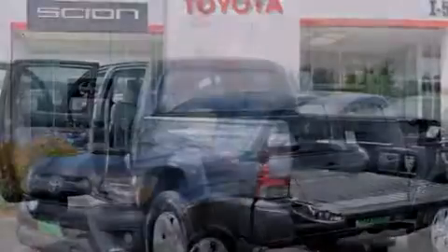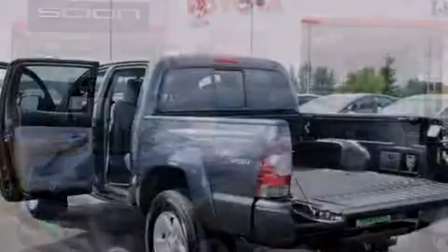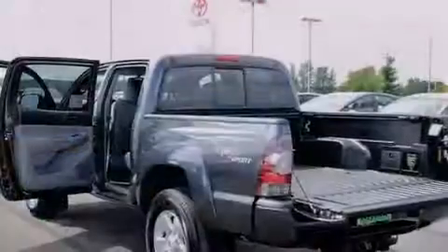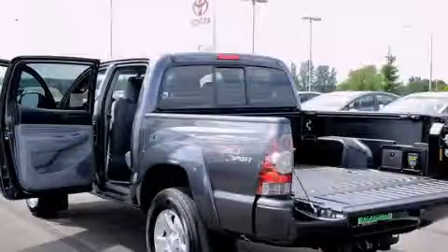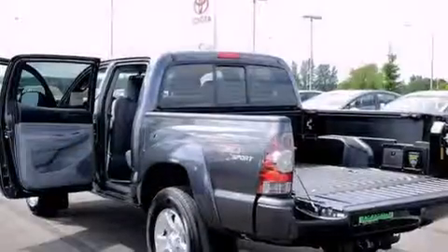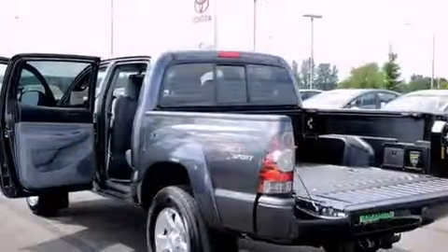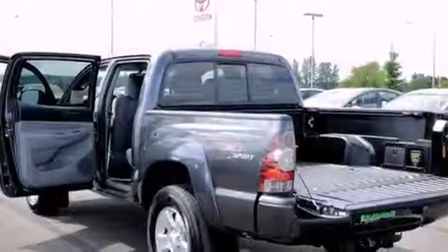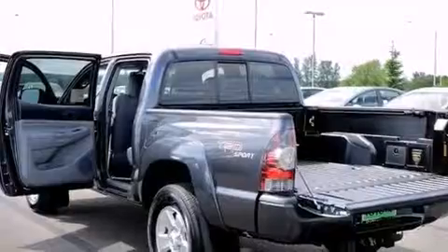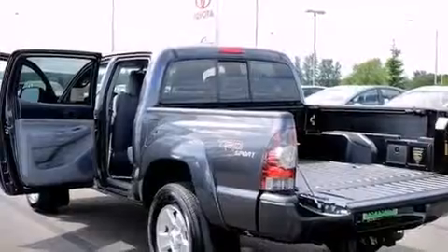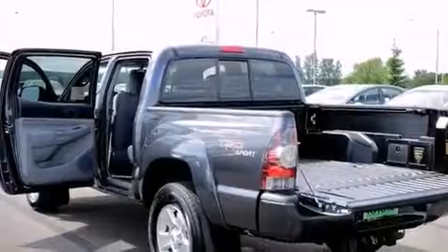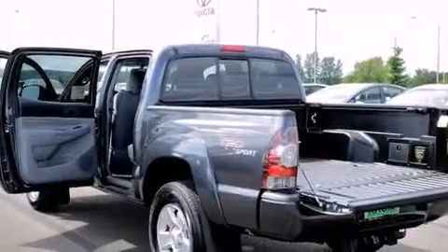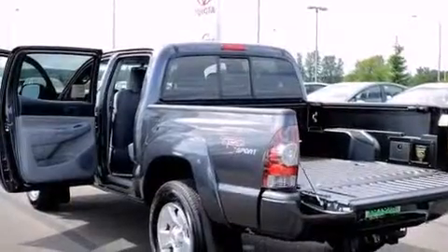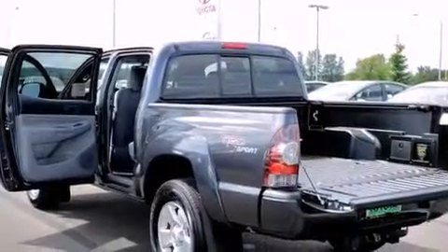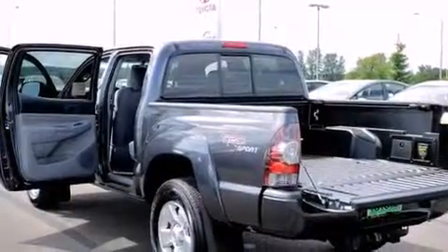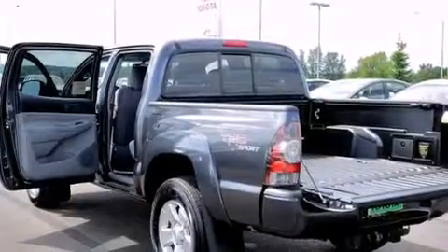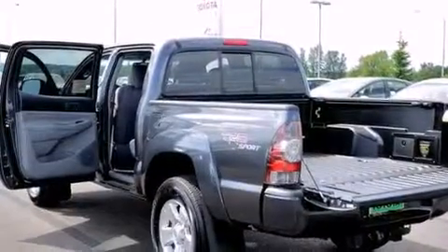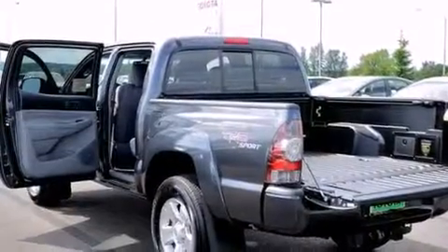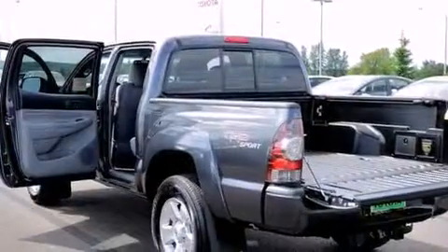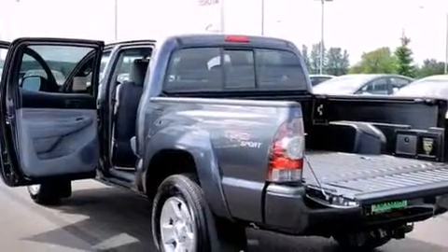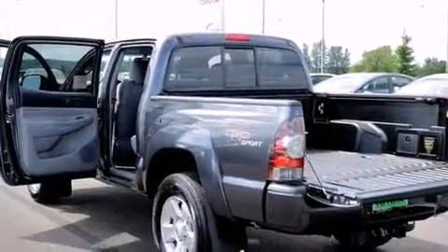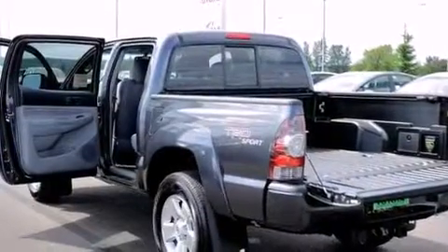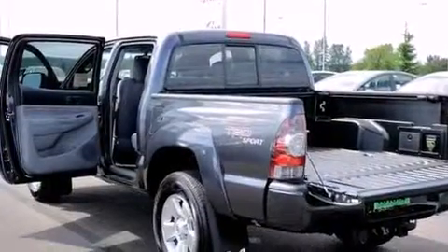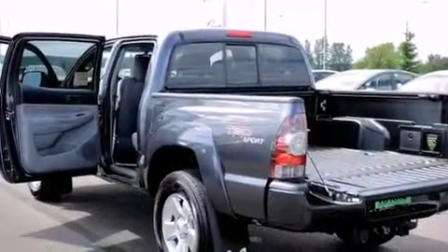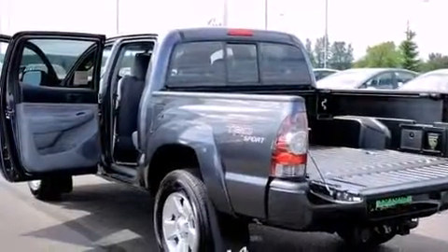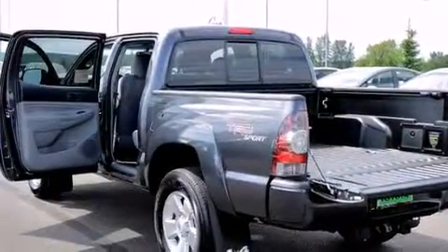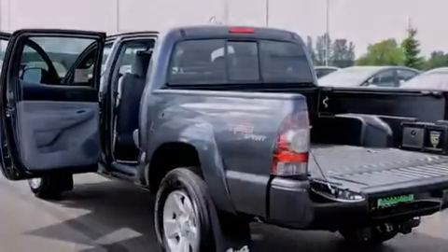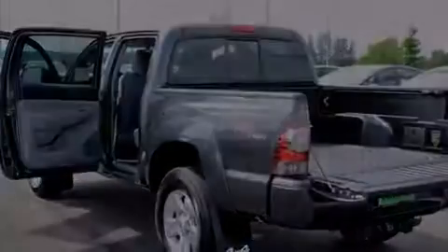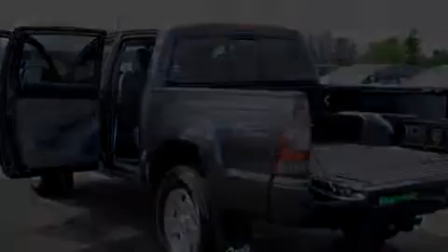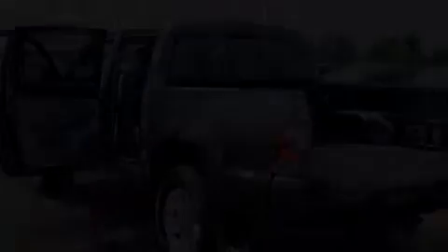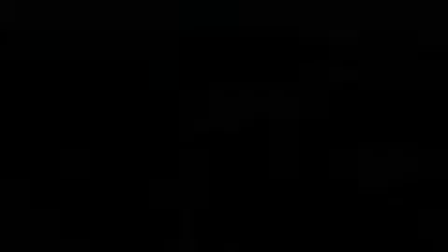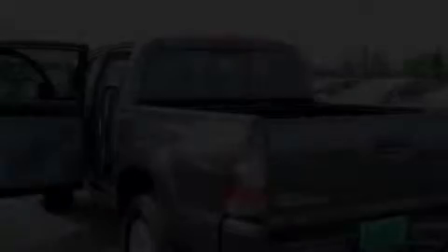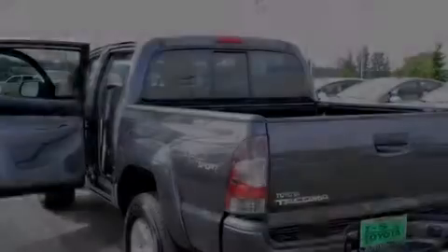It features a 4.0-liter six-cylinder engine, a five-speed automatic transmission, and four-wheel drive.